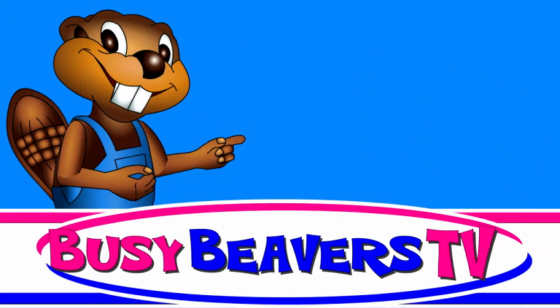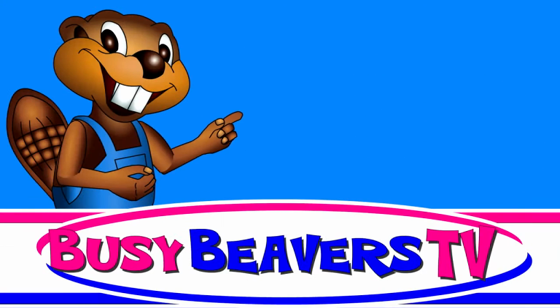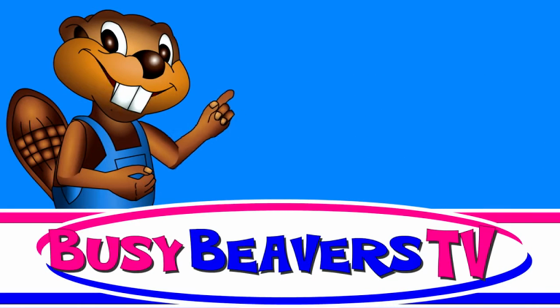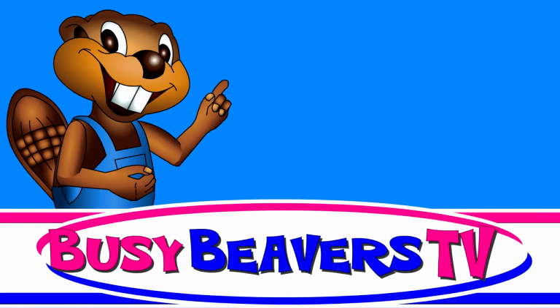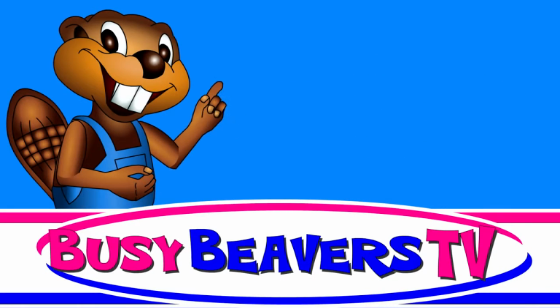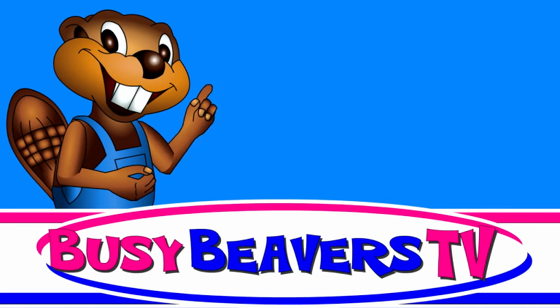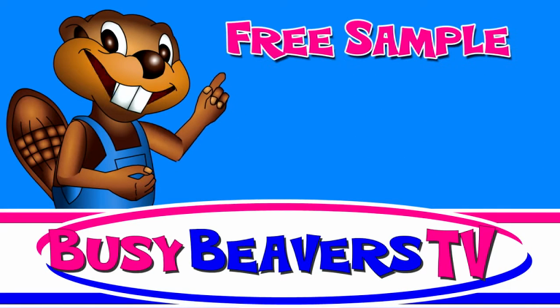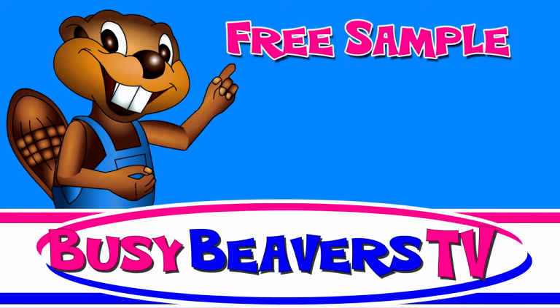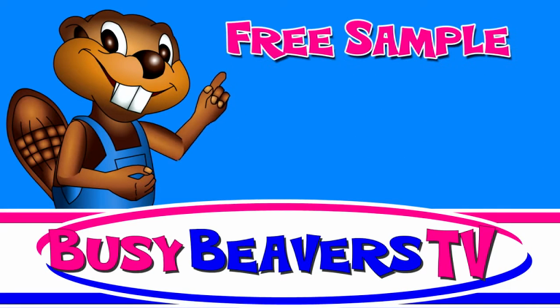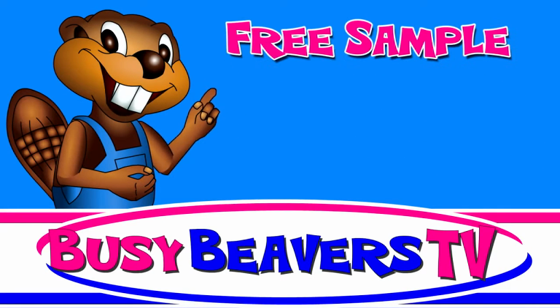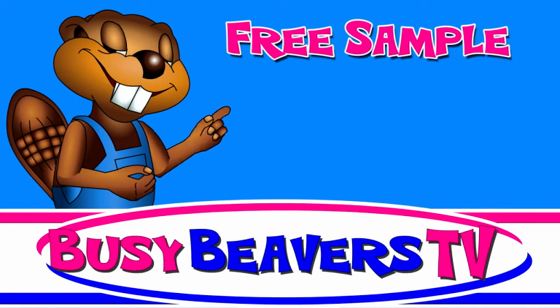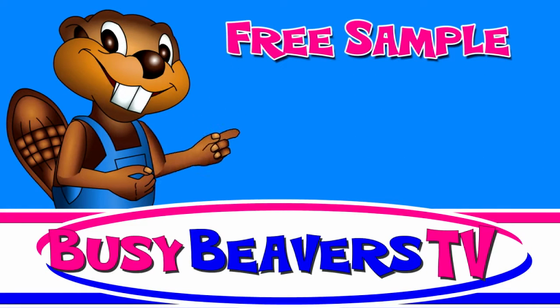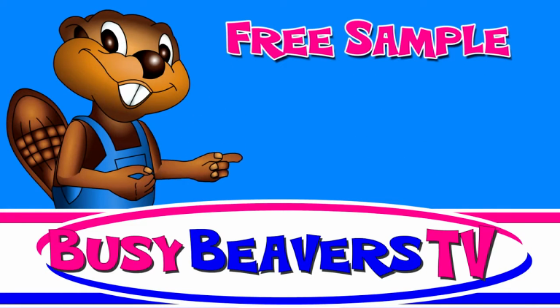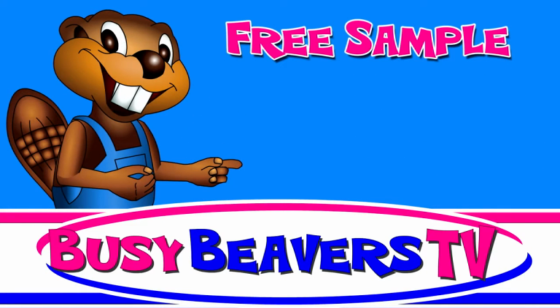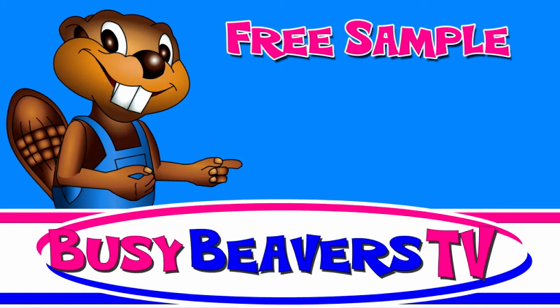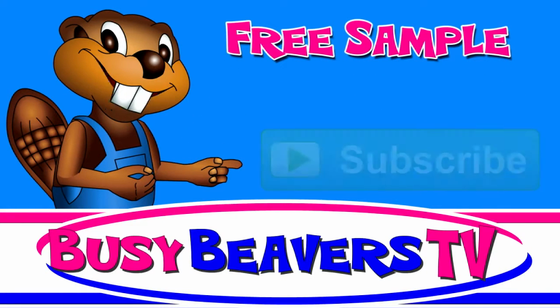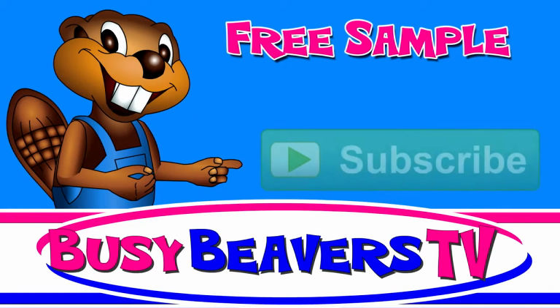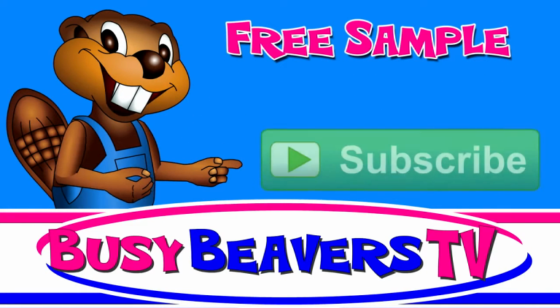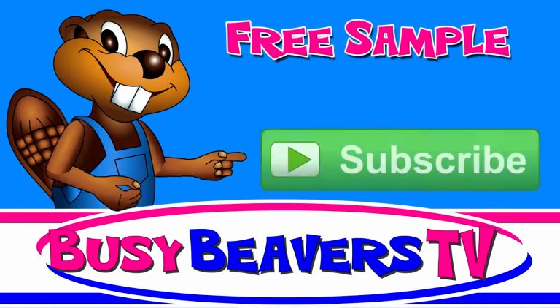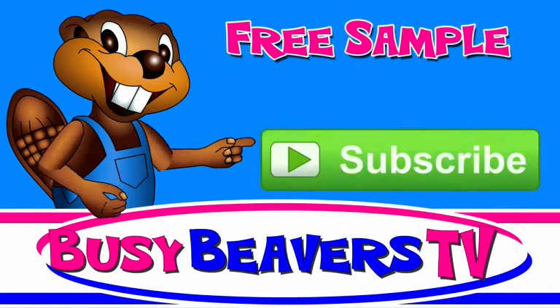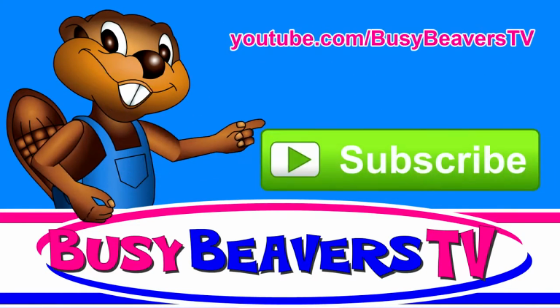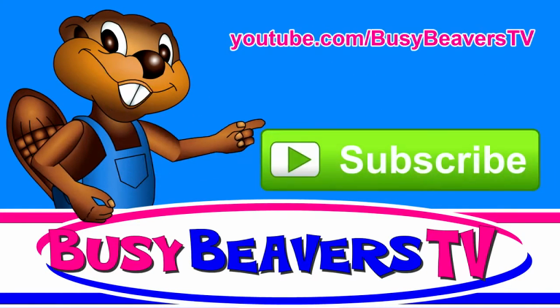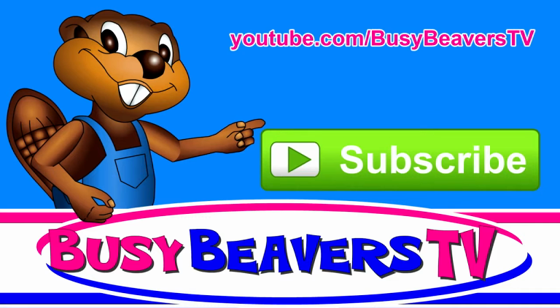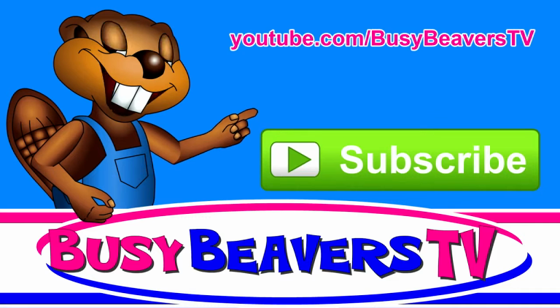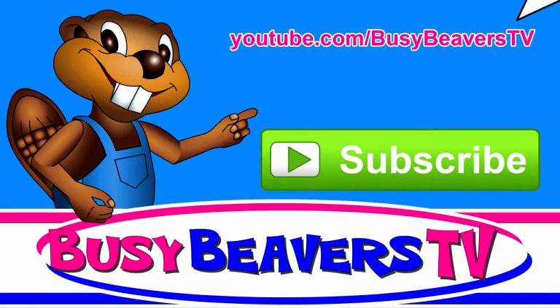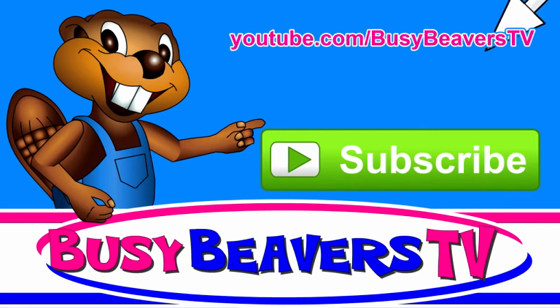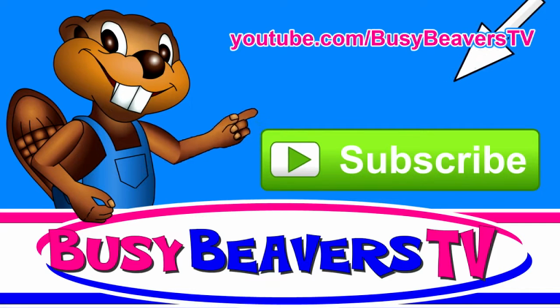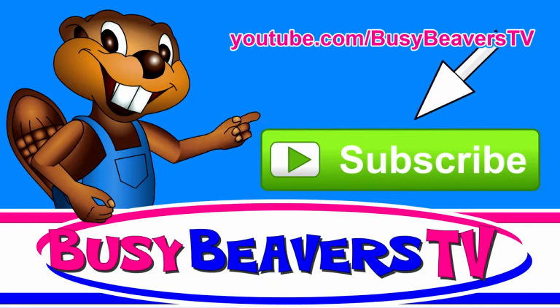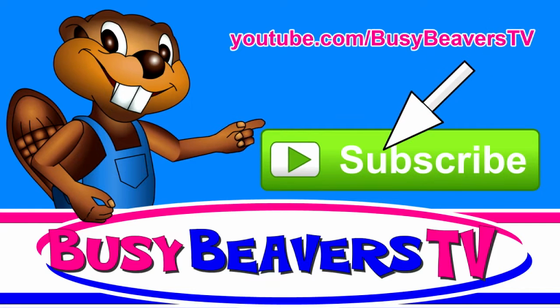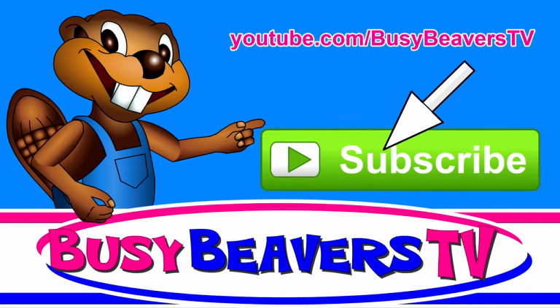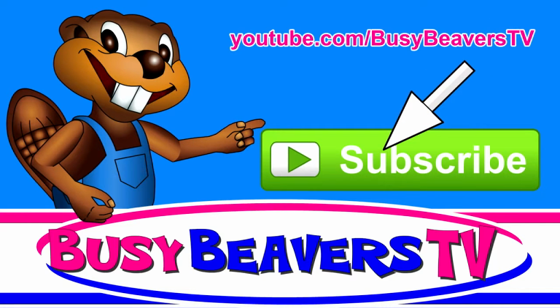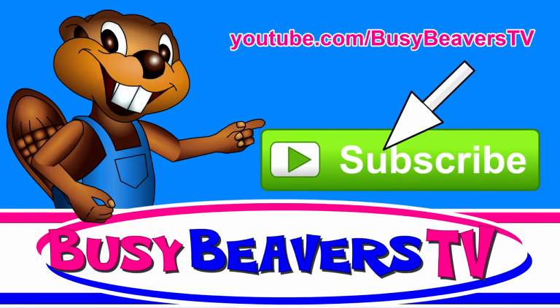This clip is a free sample. You can watch the full video at YouTube.com slash BusyBeaversTV.